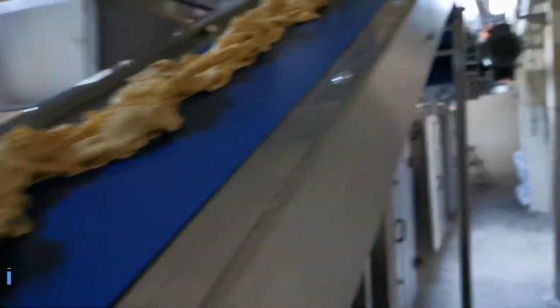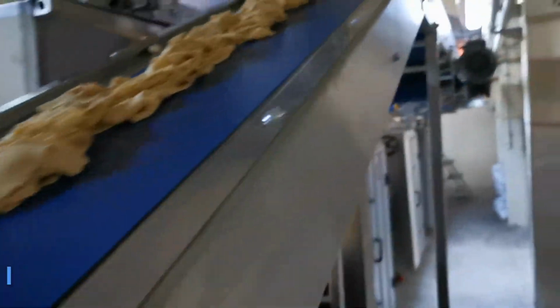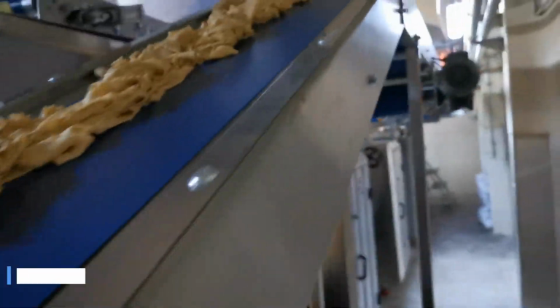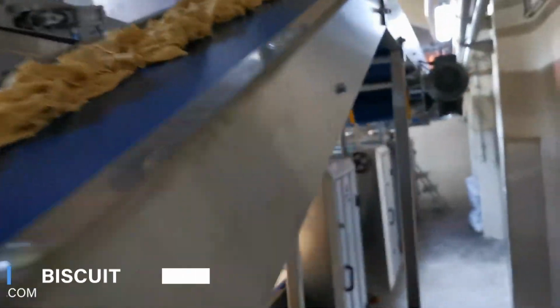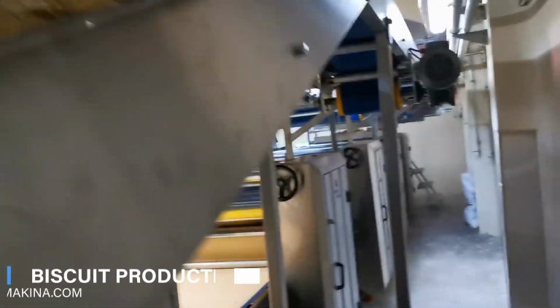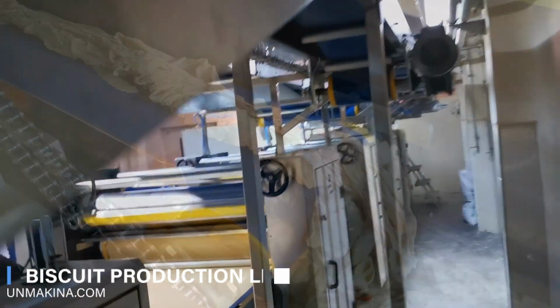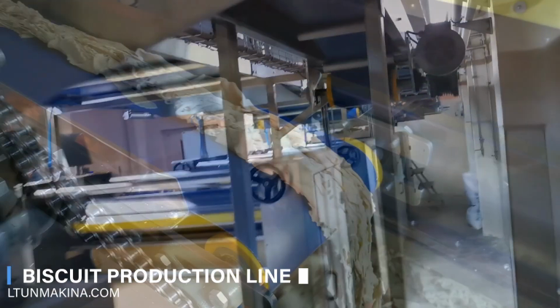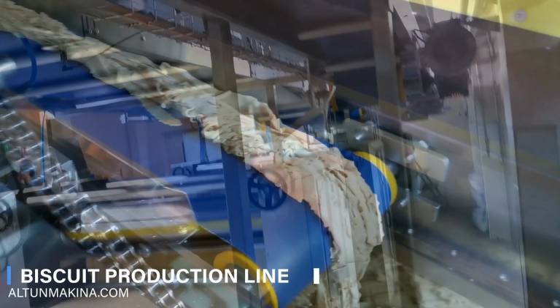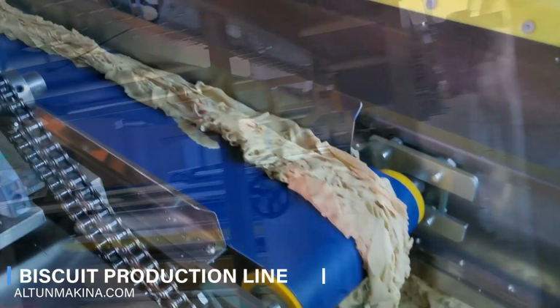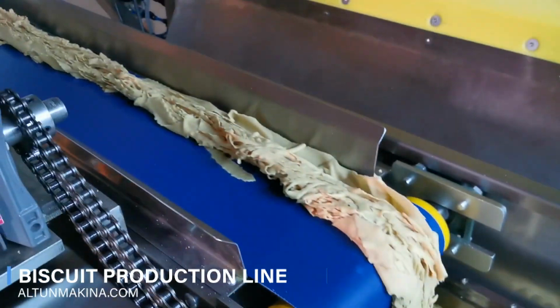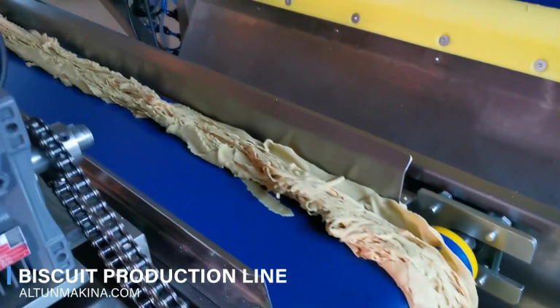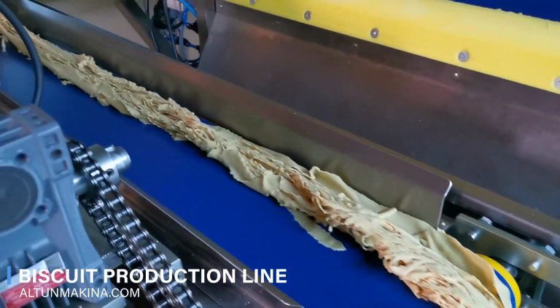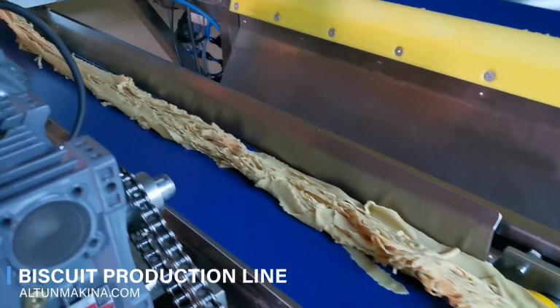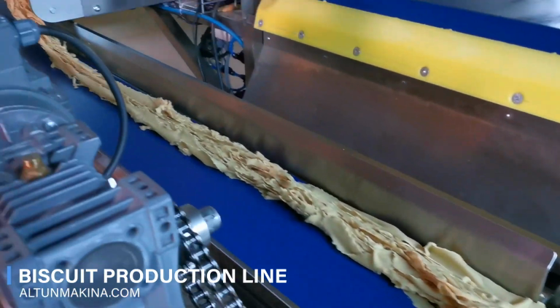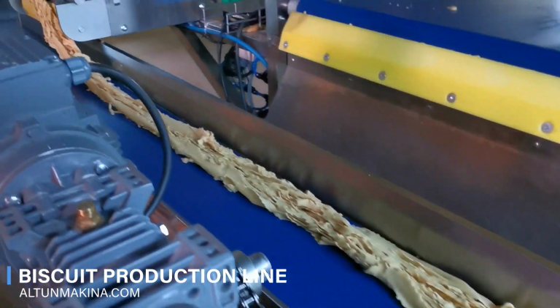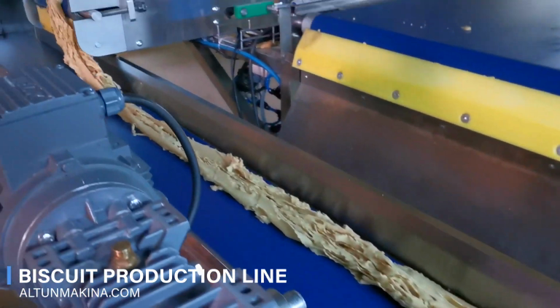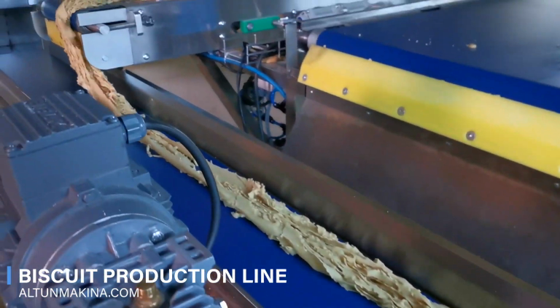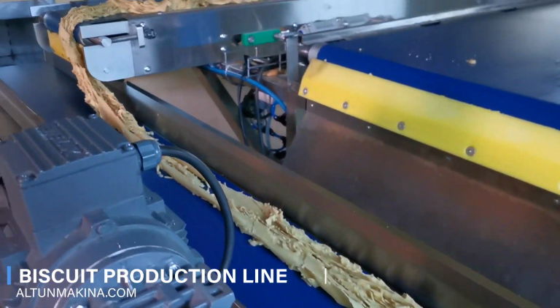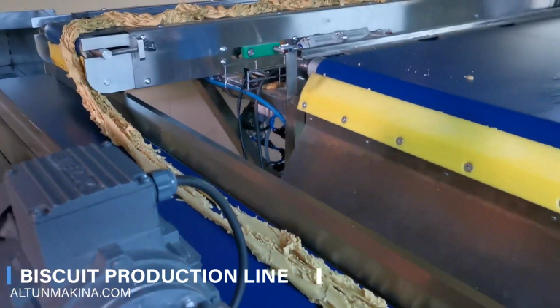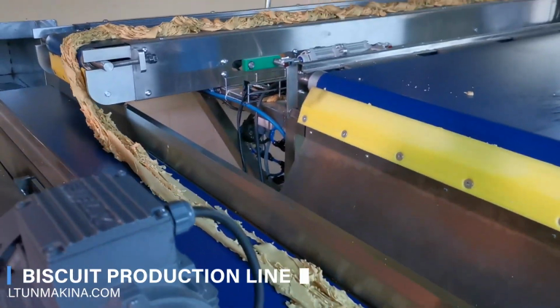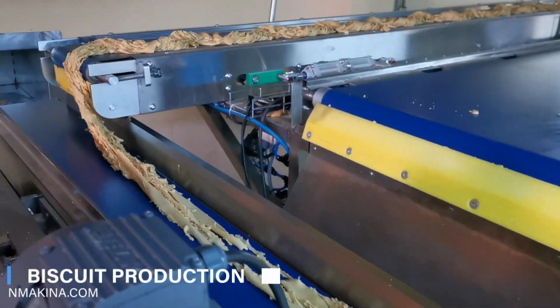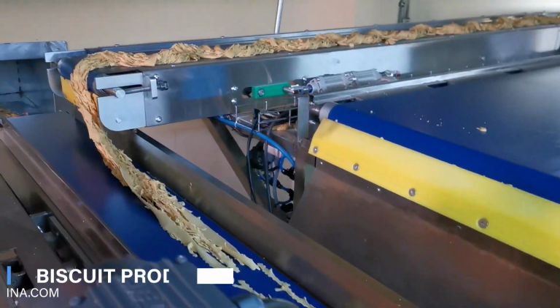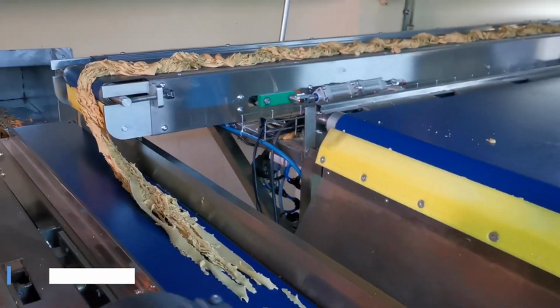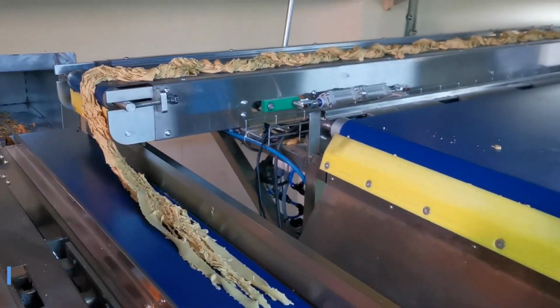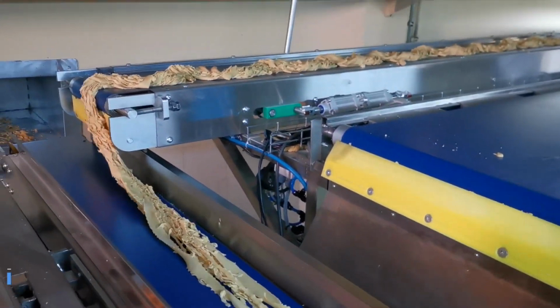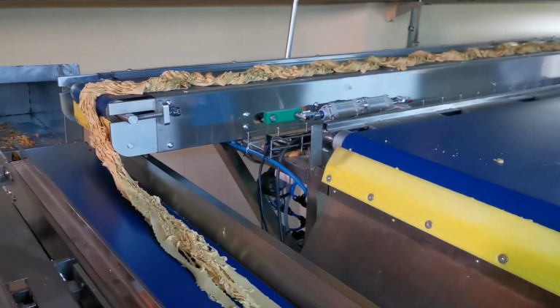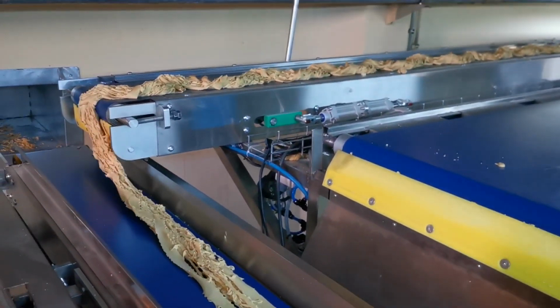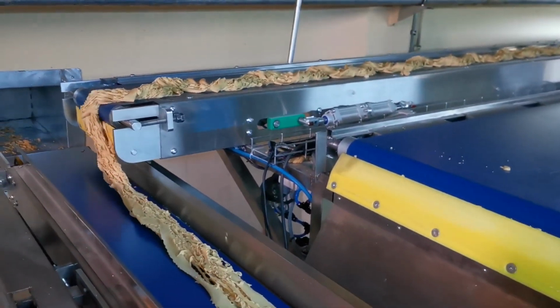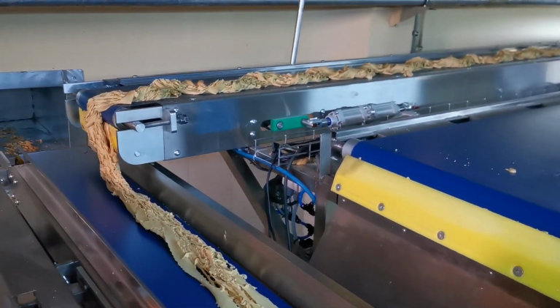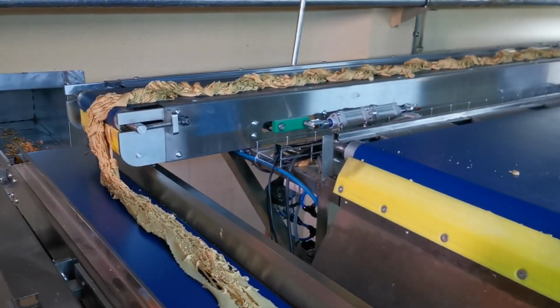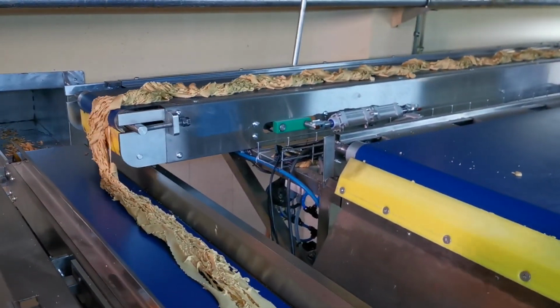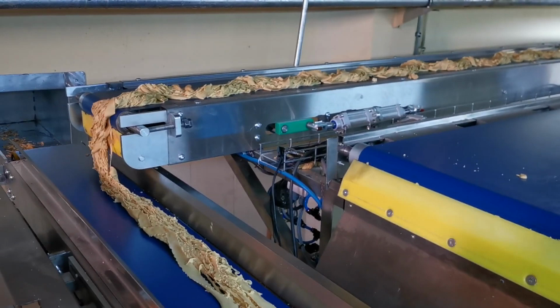The operation of an automatic biscuit making machine can simplify the production process in the manufacturing line within the factory.